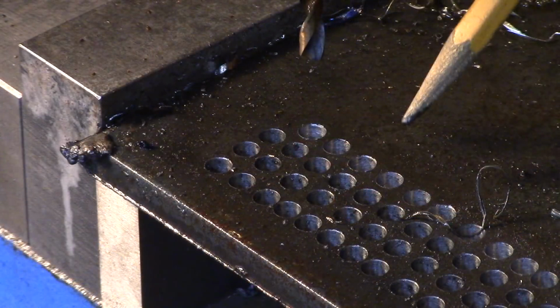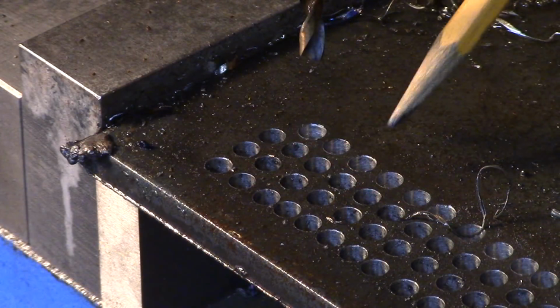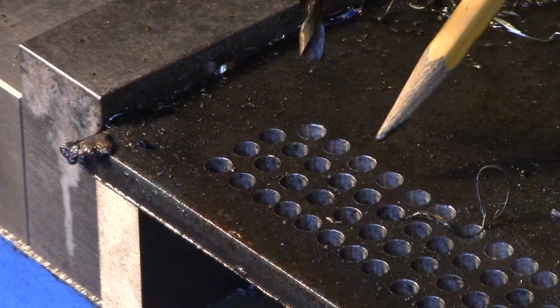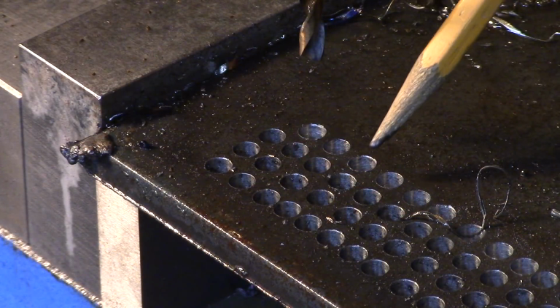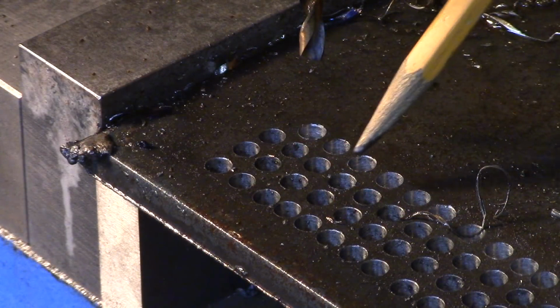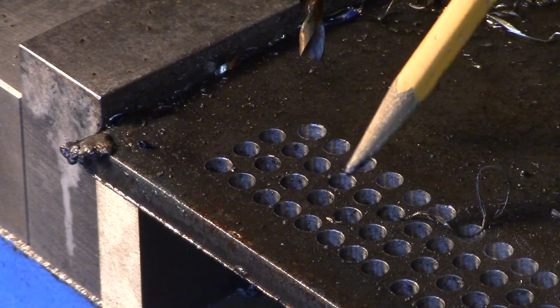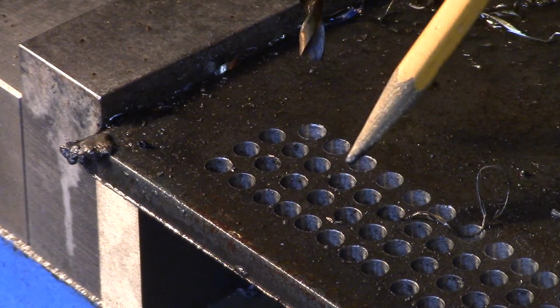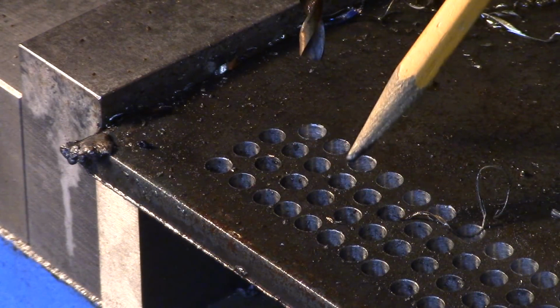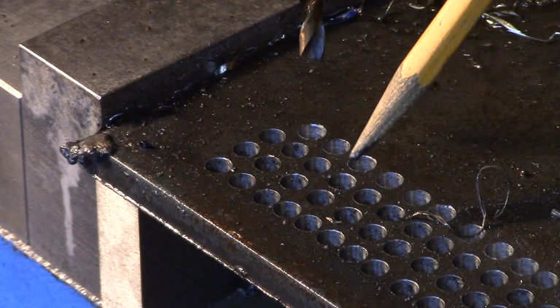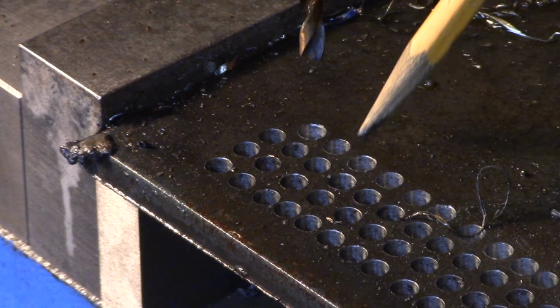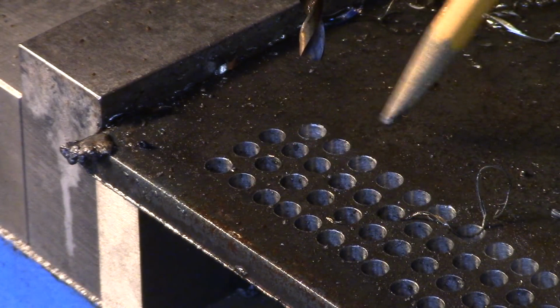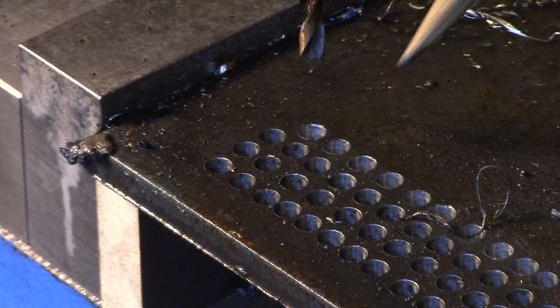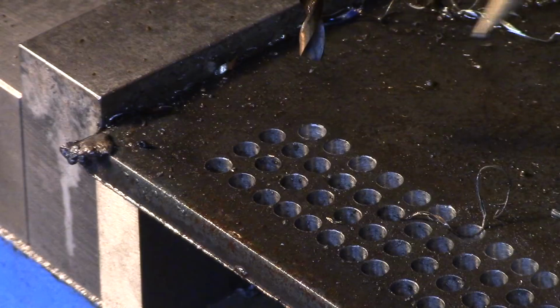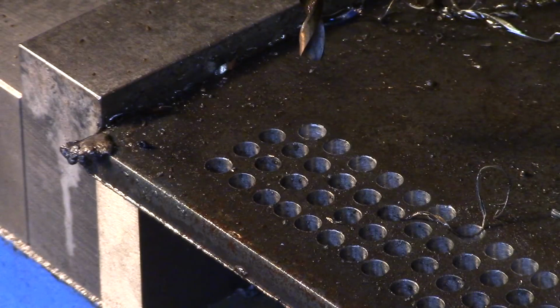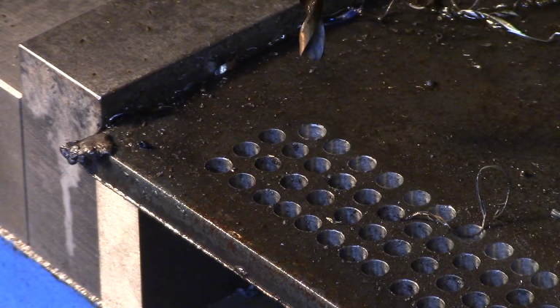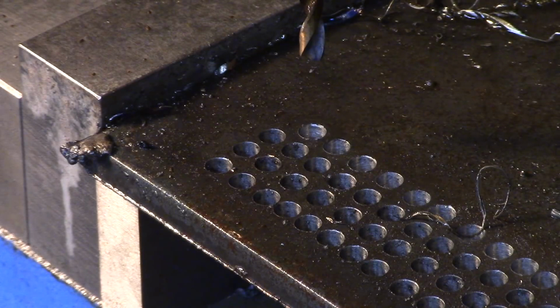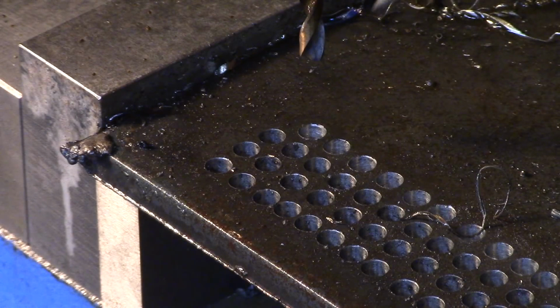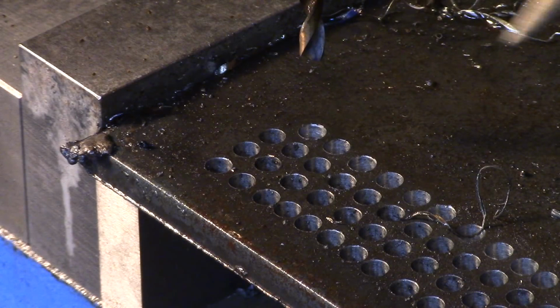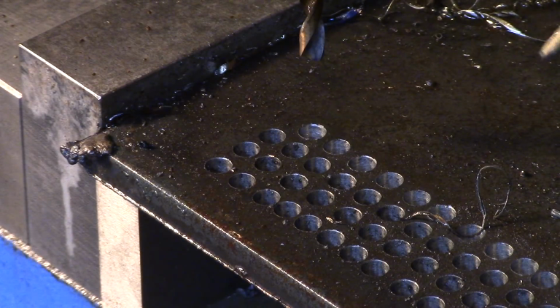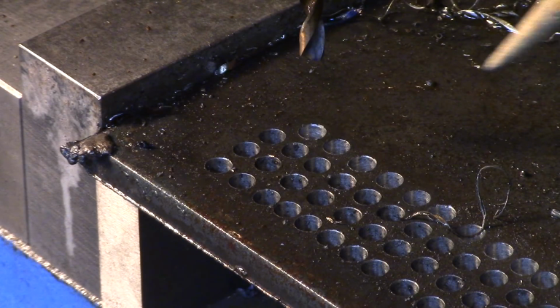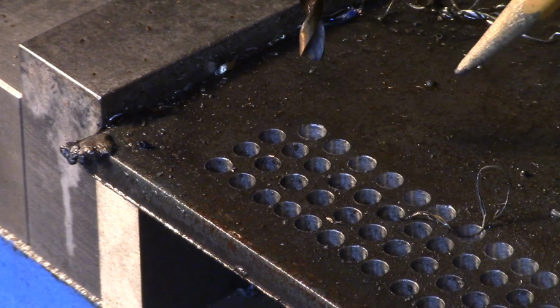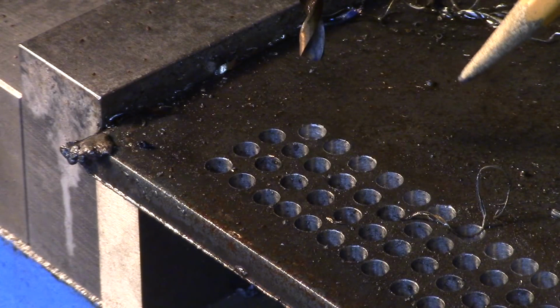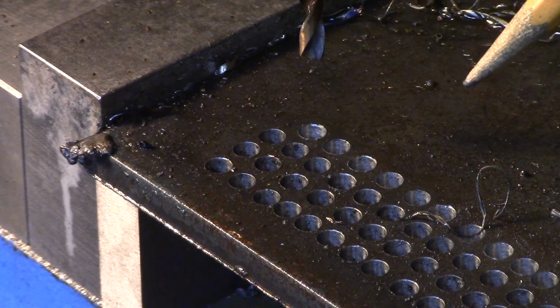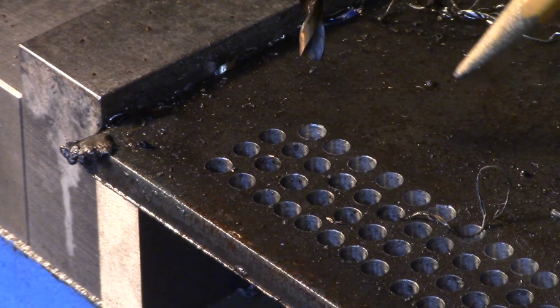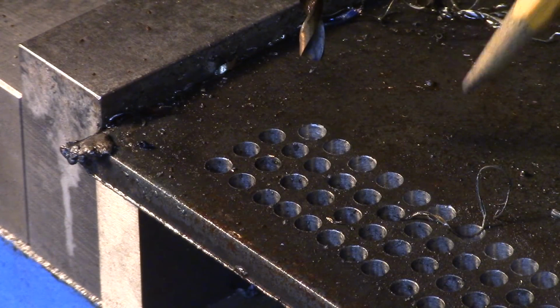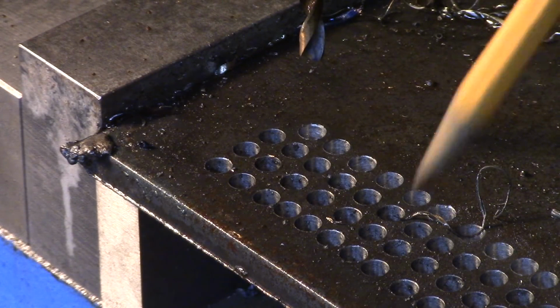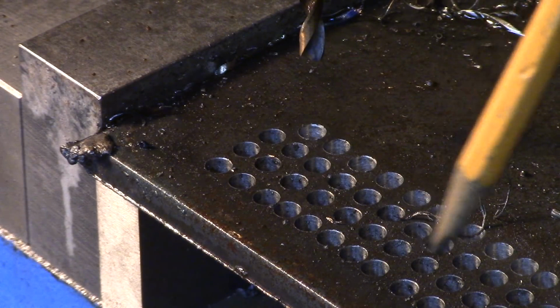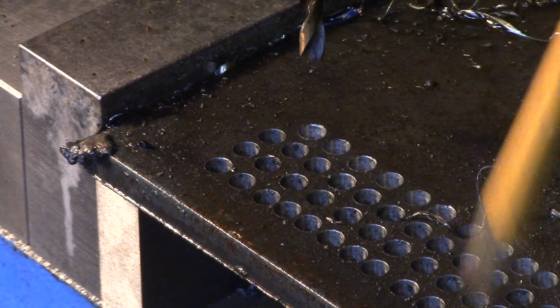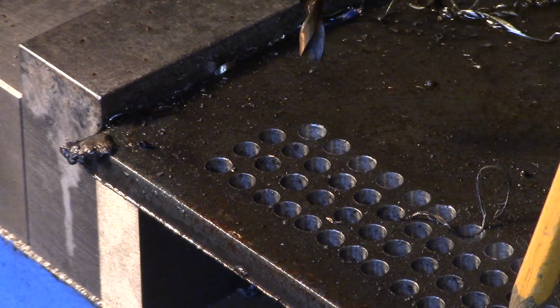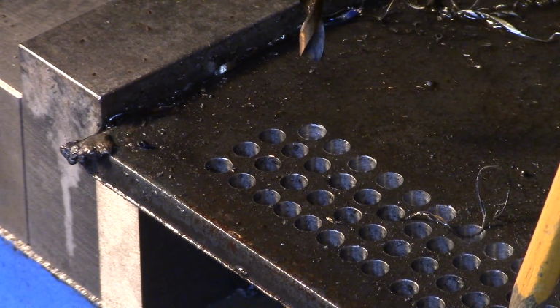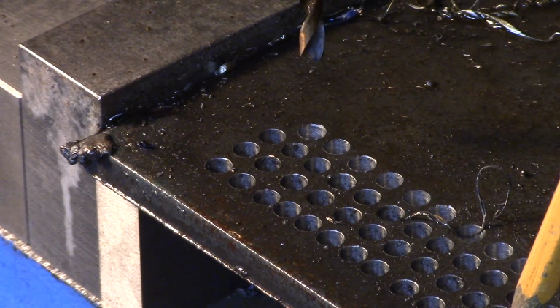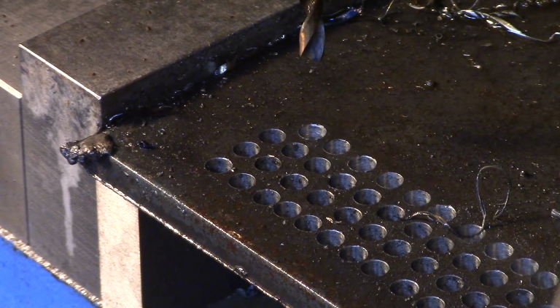I've now drilled 63 holes with the 3/16 drill bit through the quarter inch plate.